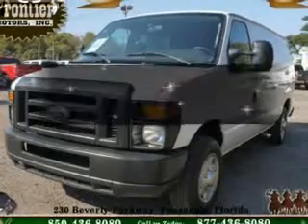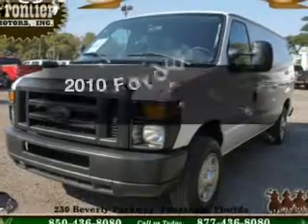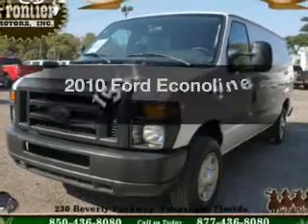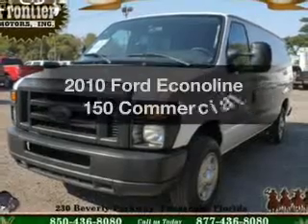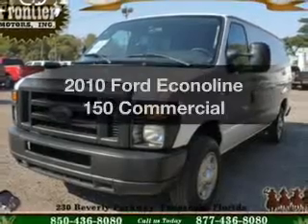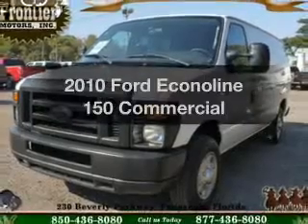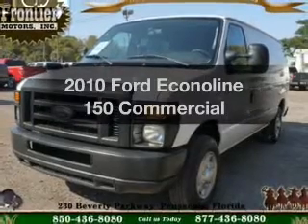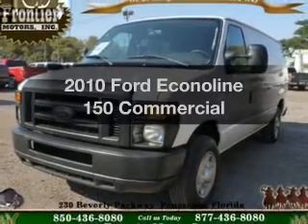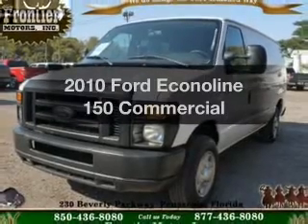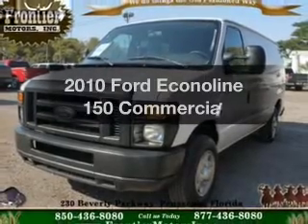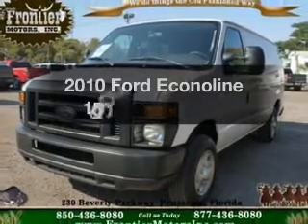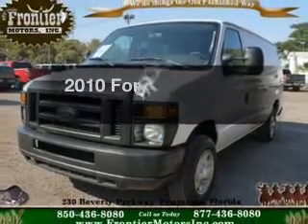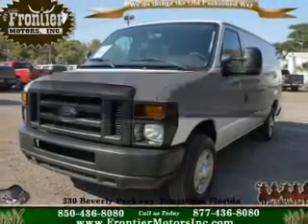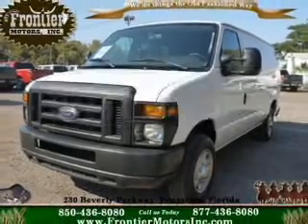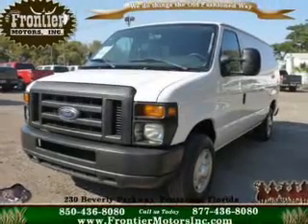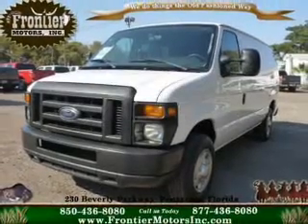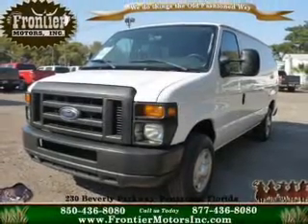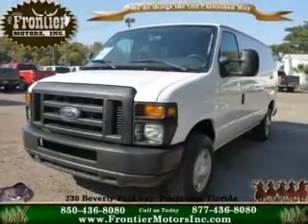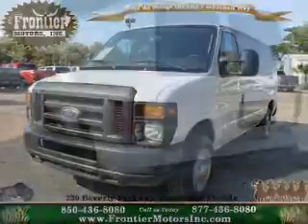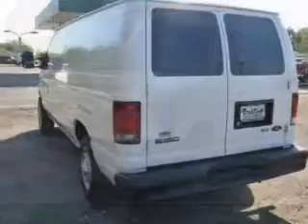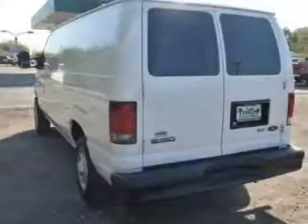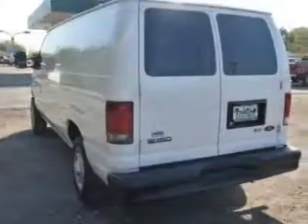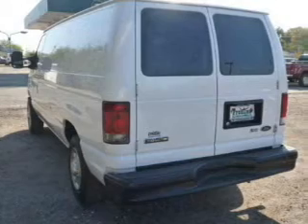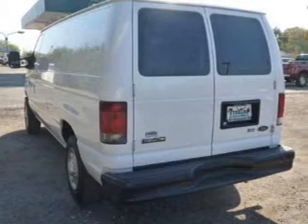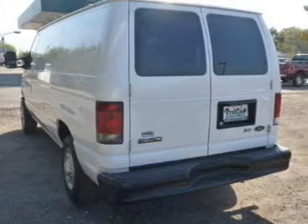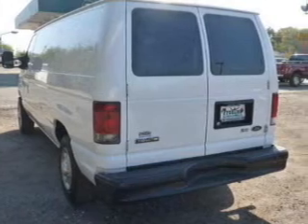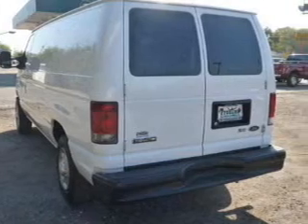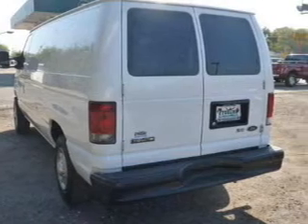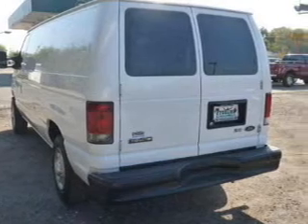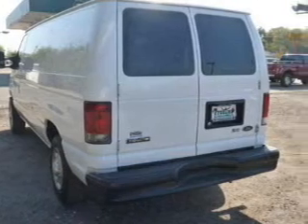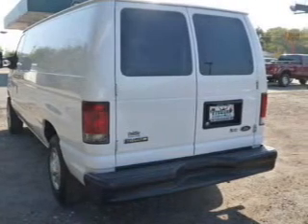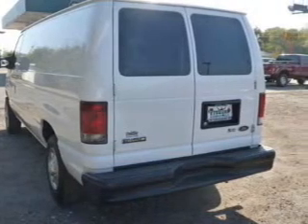Imagine yourself in this 2010 Ford Econoline 150. If you're looking for a first-rate auto, this one could be yours today.